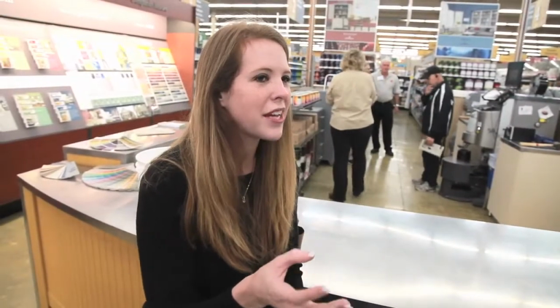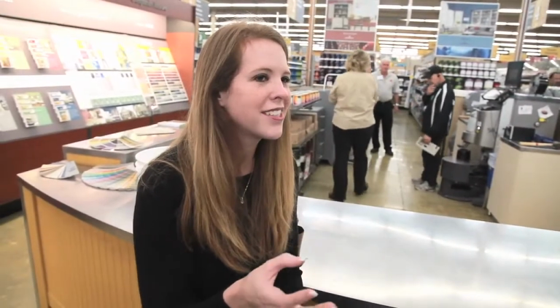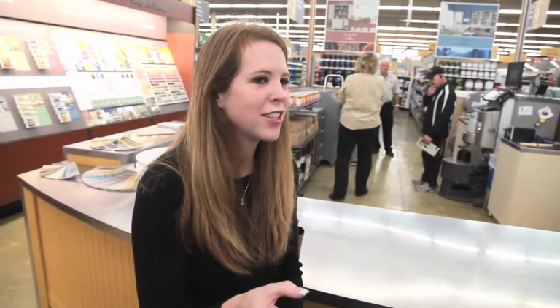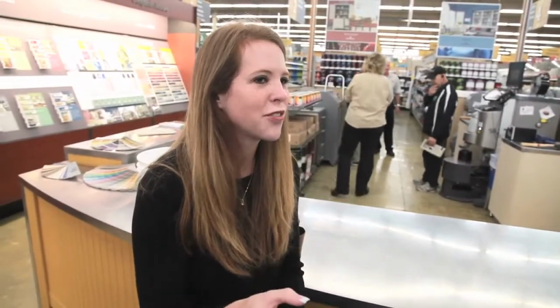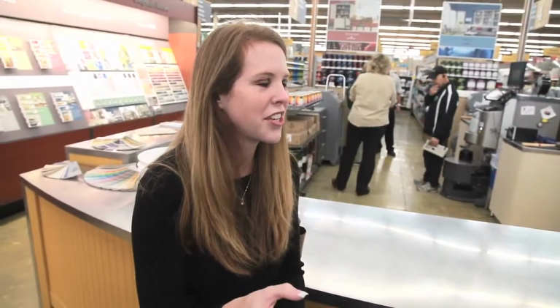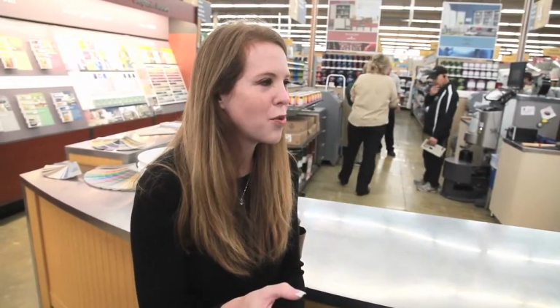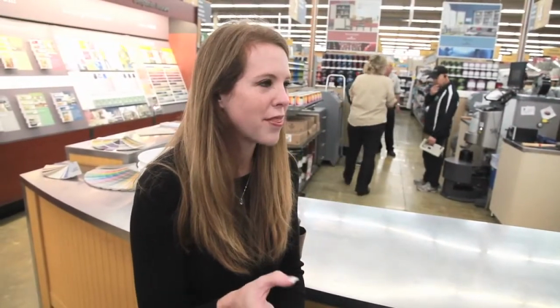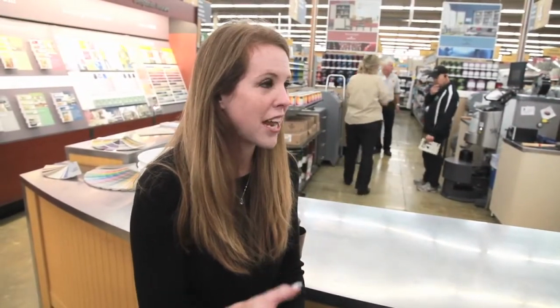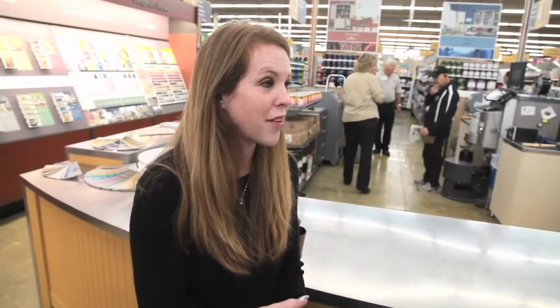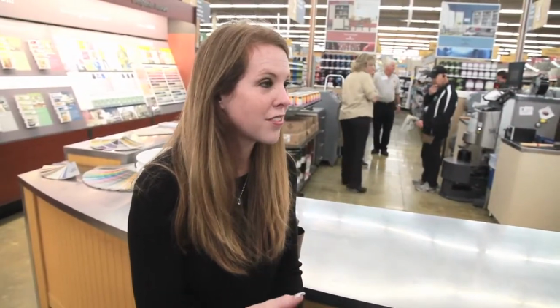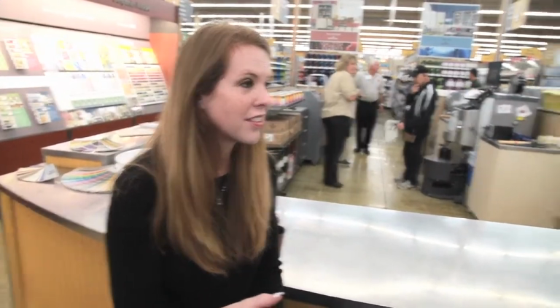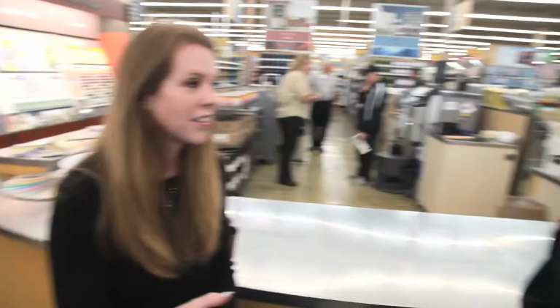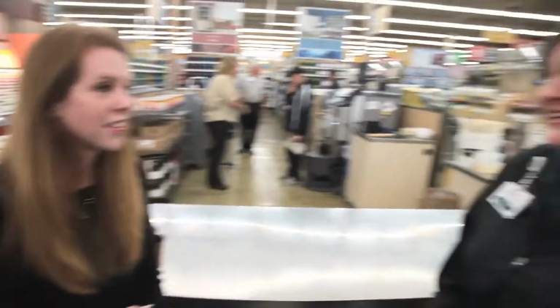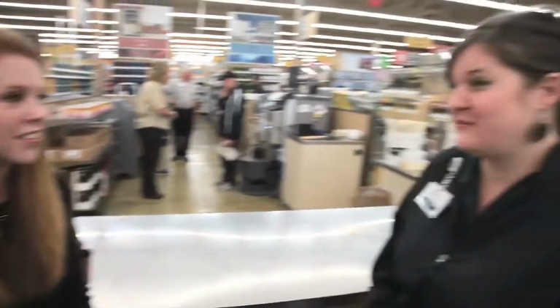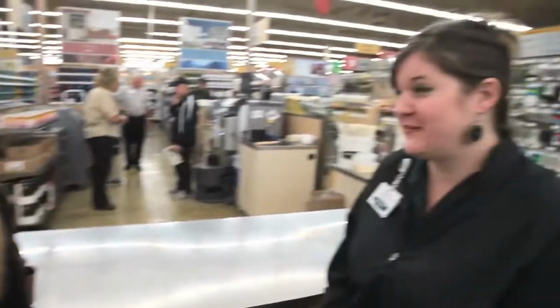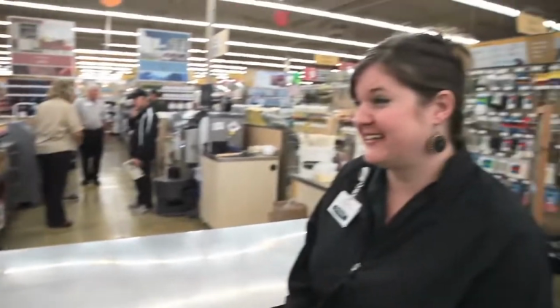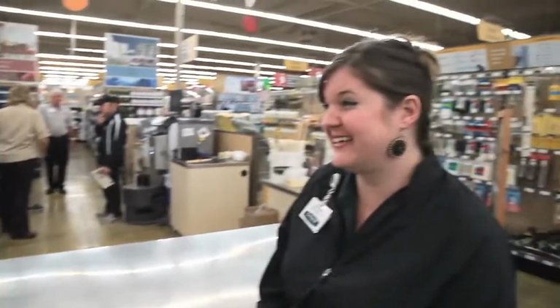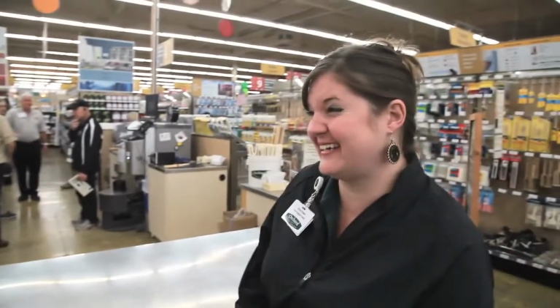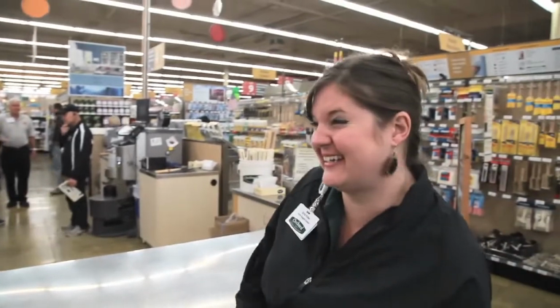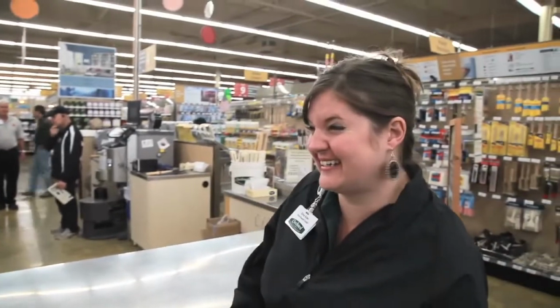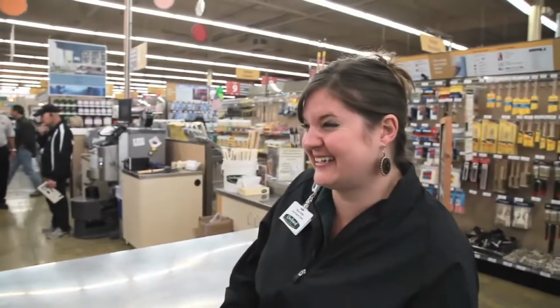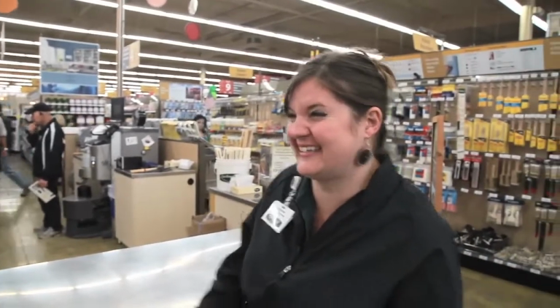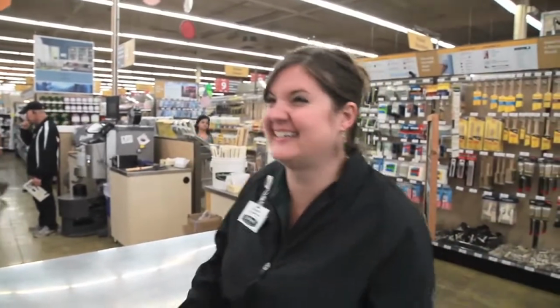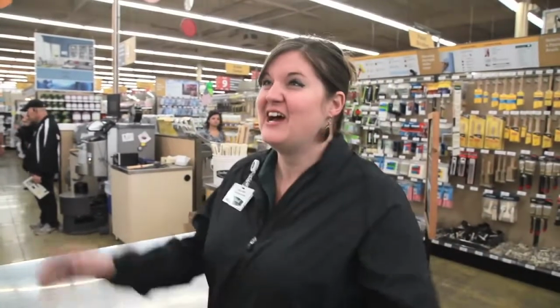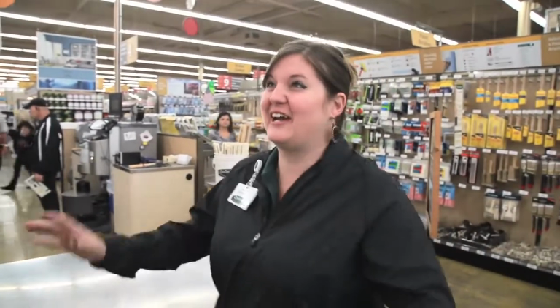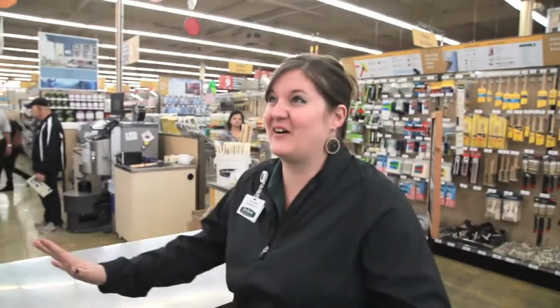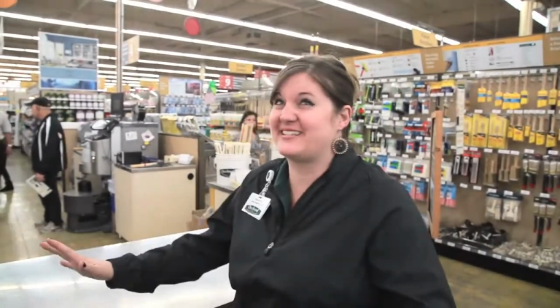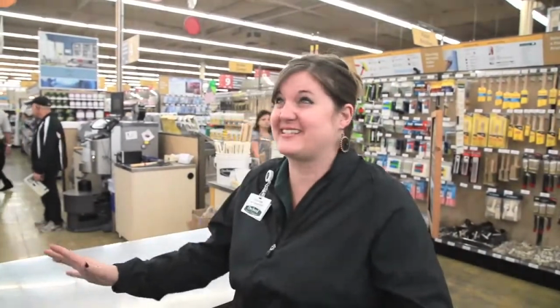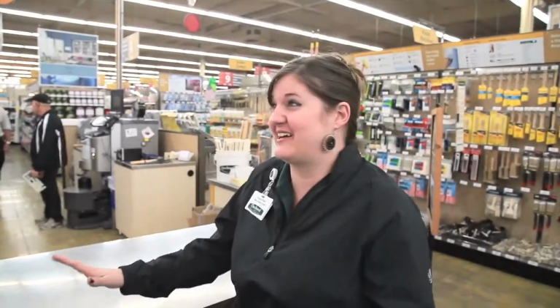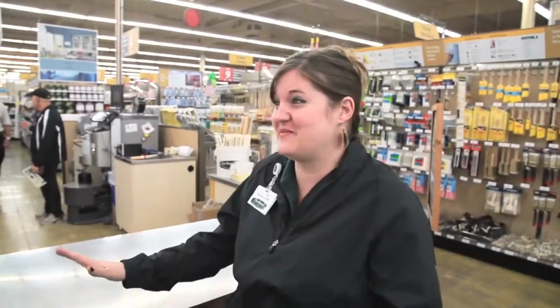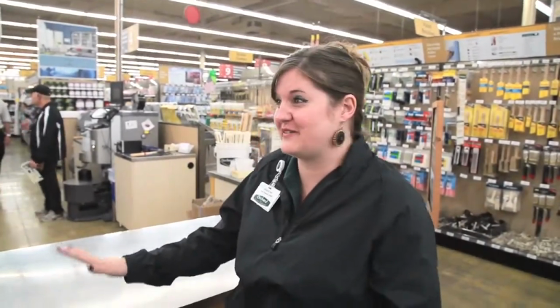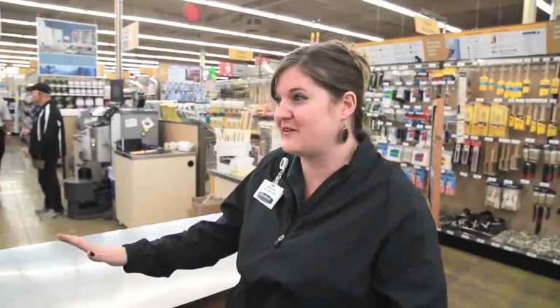So when somebody walks through that door, what is the initial feeling you want them to have? Relief. Like, oh, this is not going to be difficult.